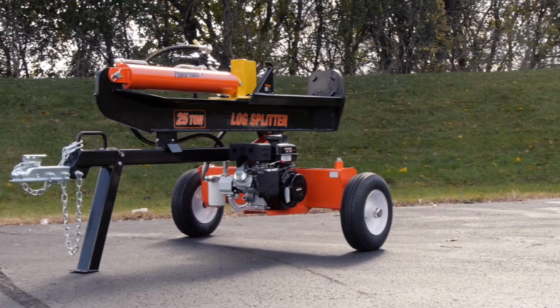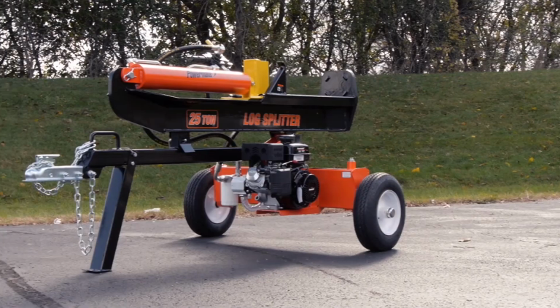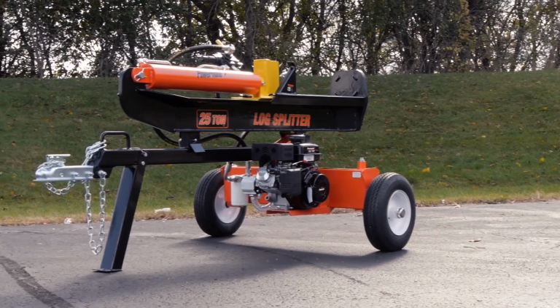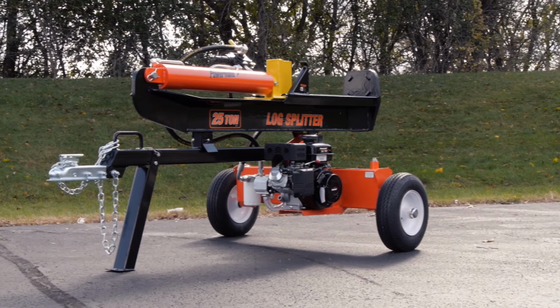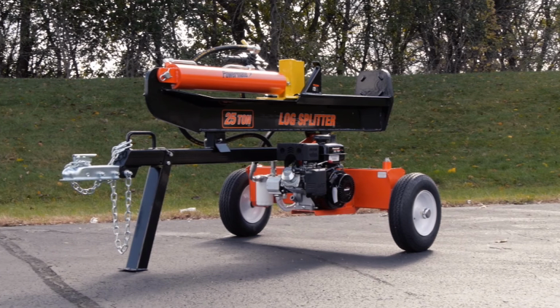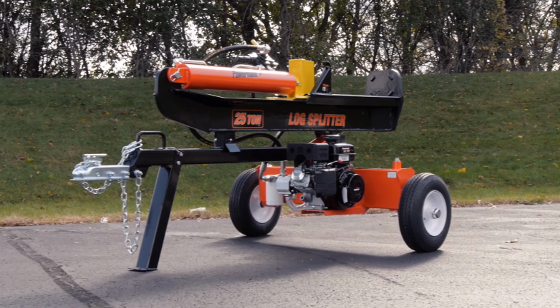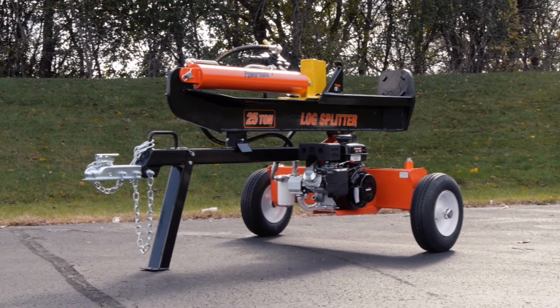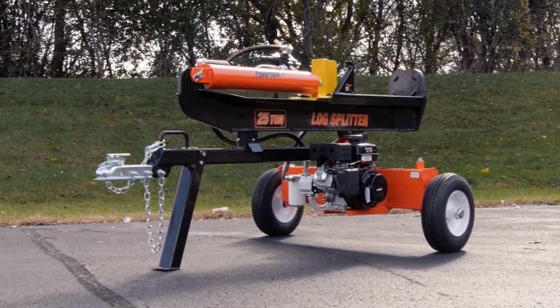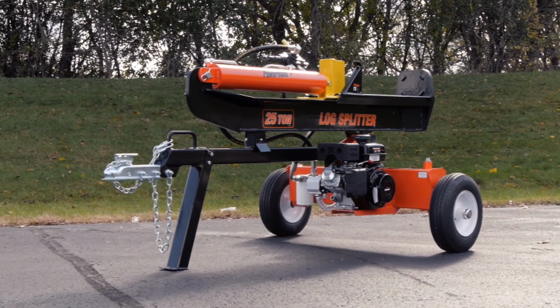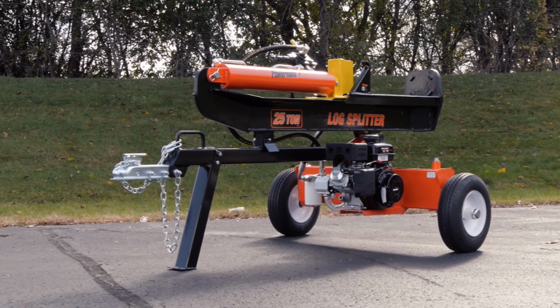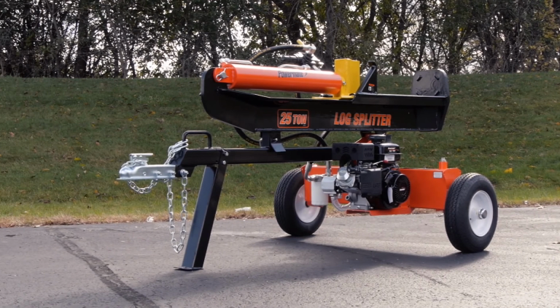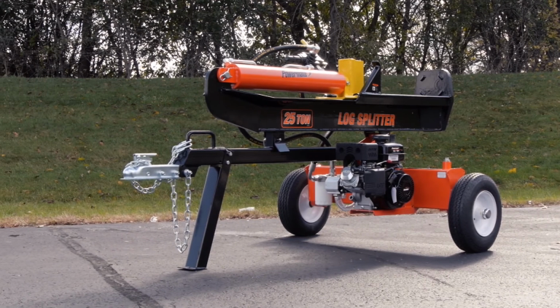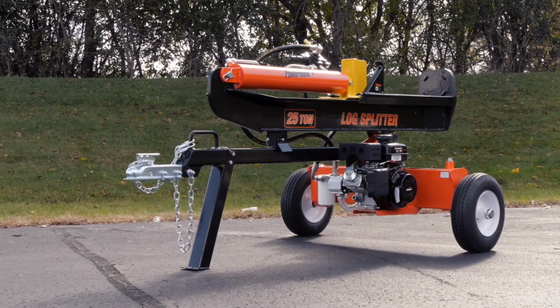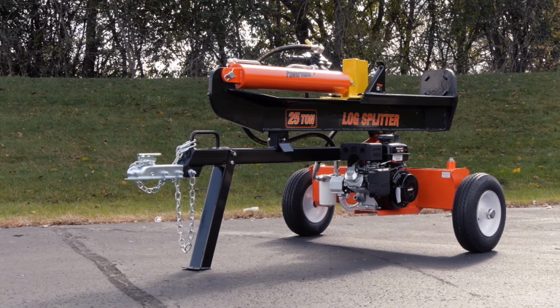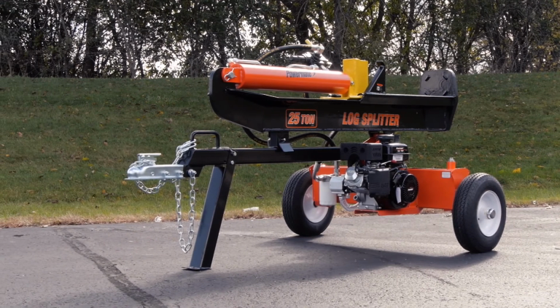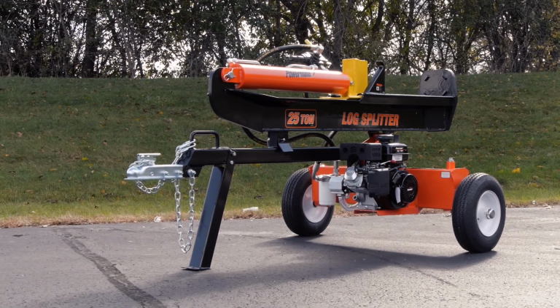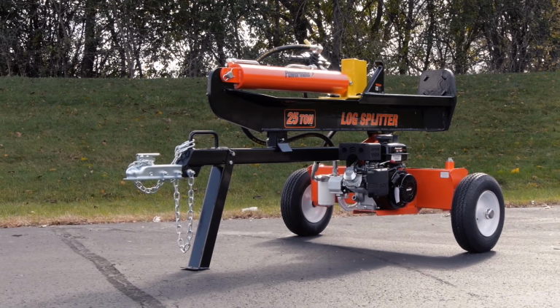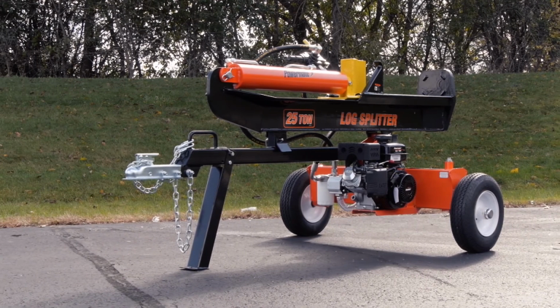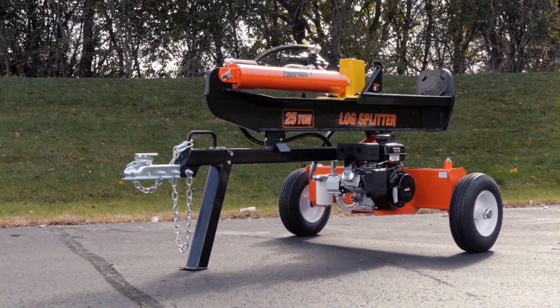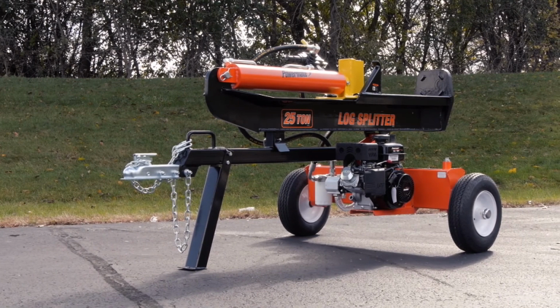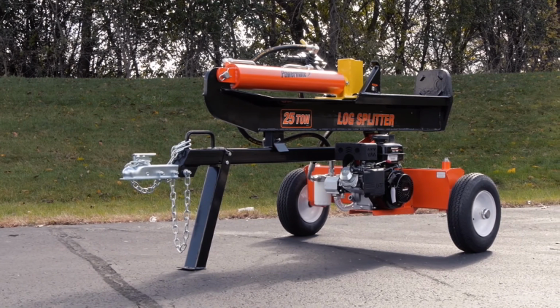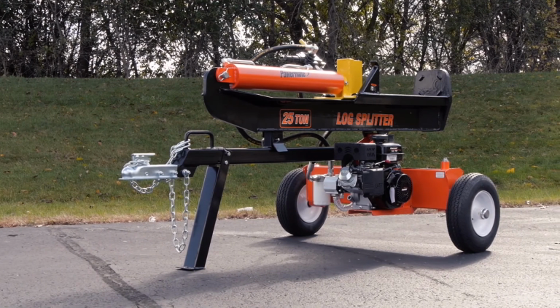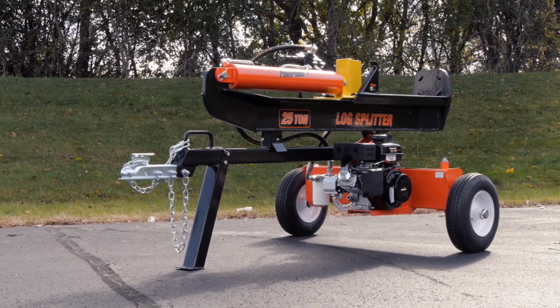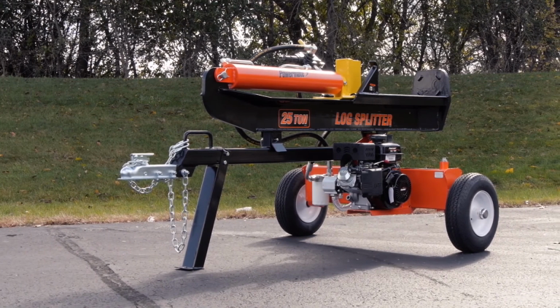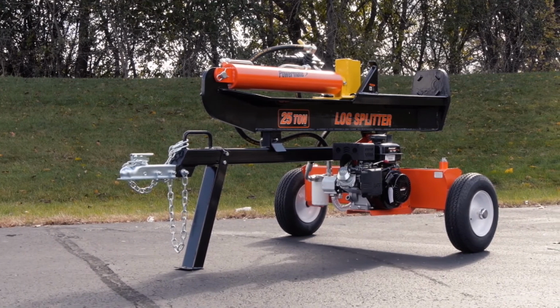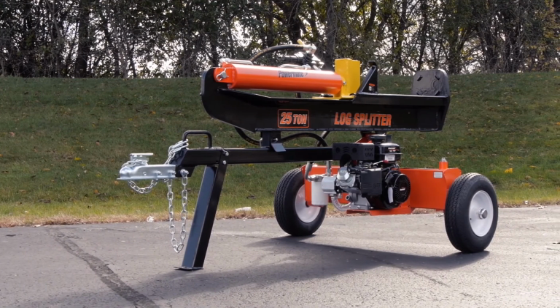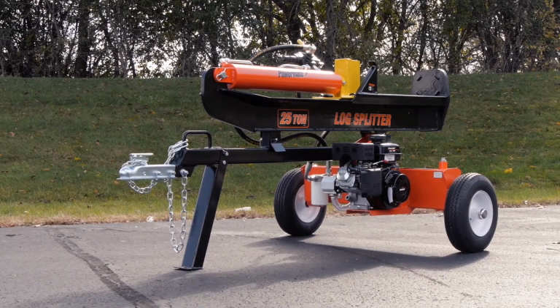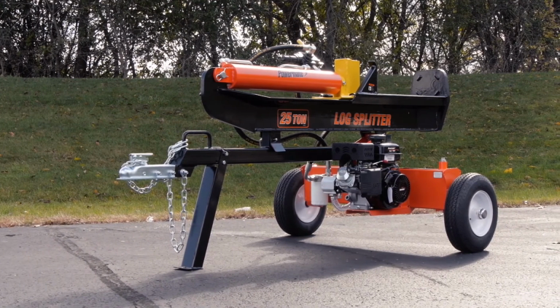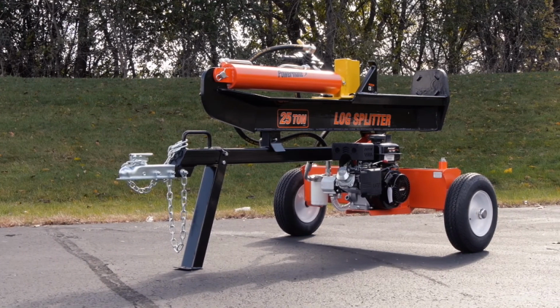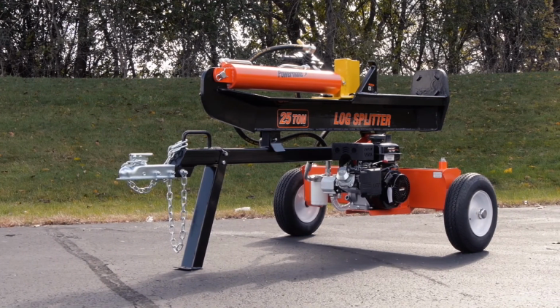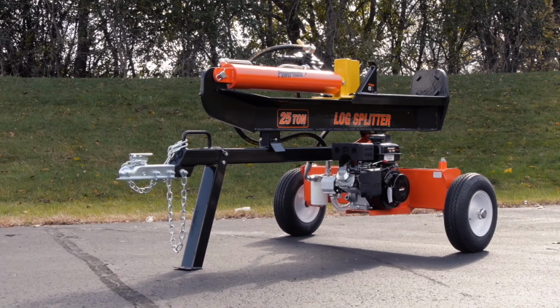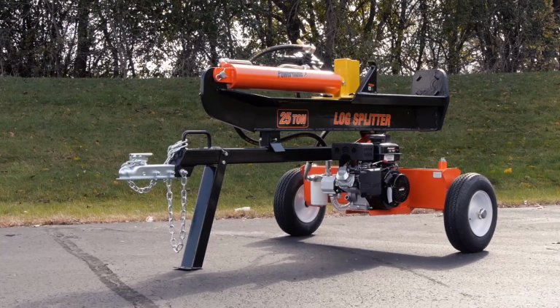And that's it. You have successfully assembled your Powermate 25-ton gas log splitter.